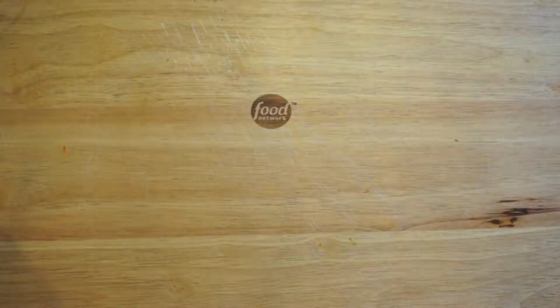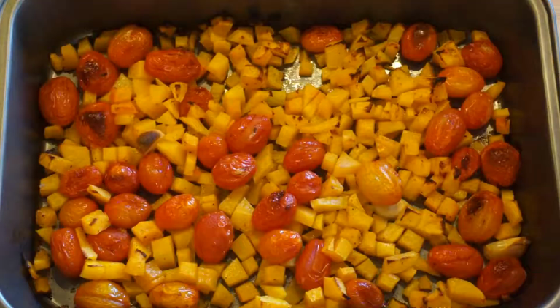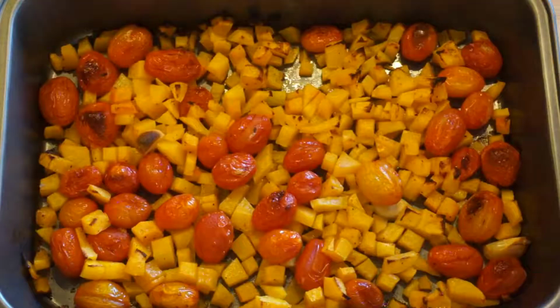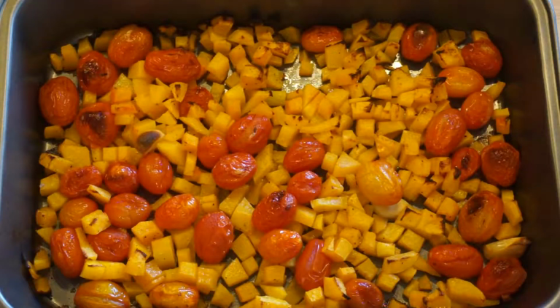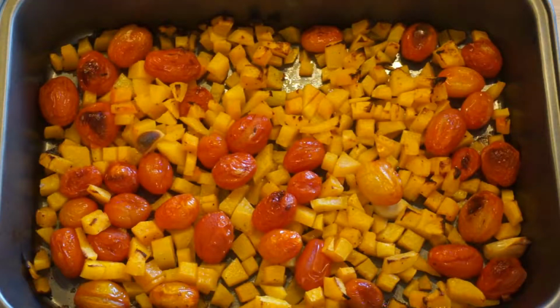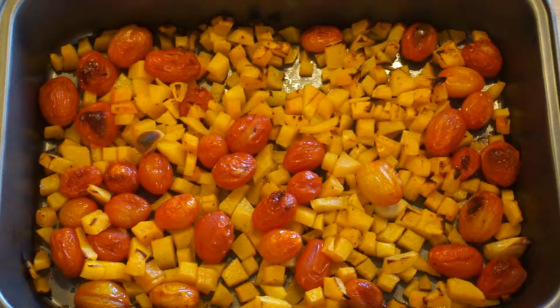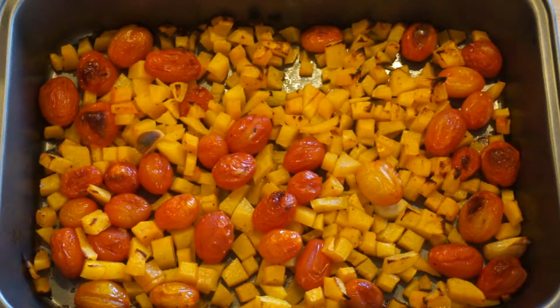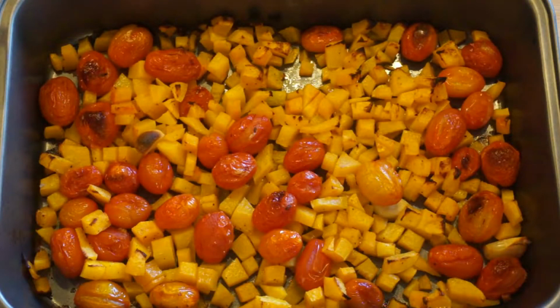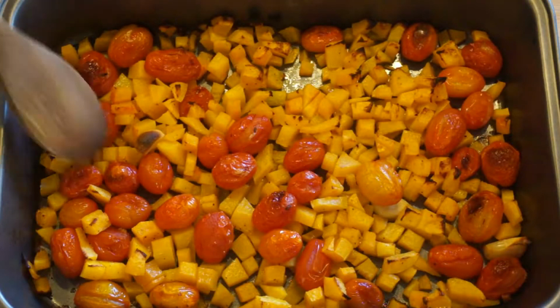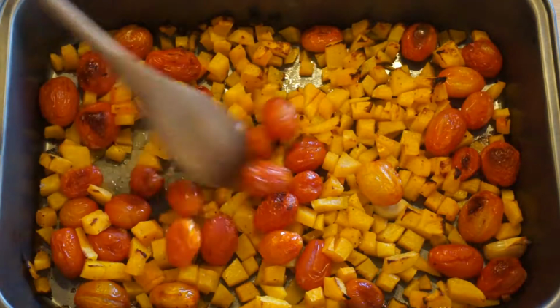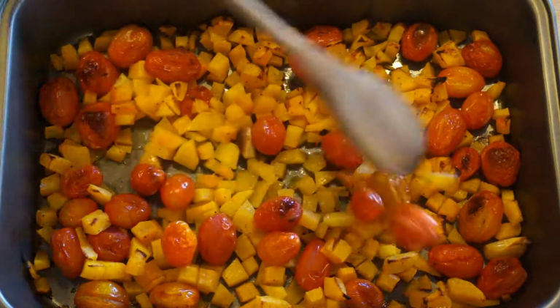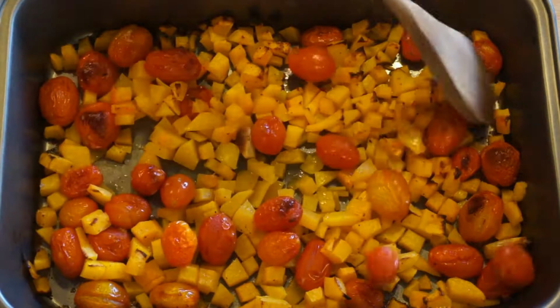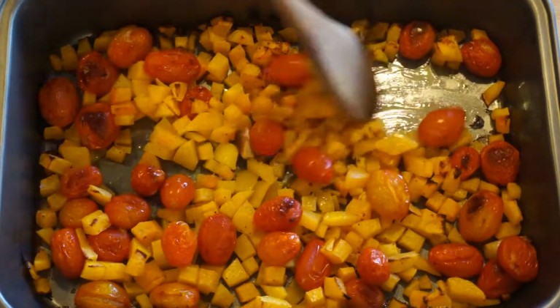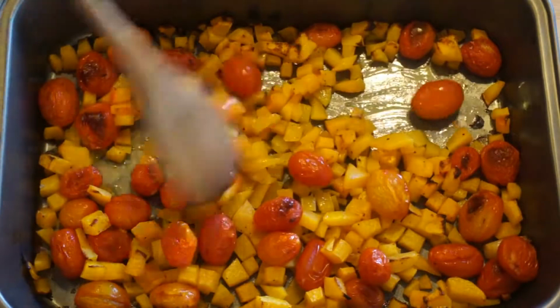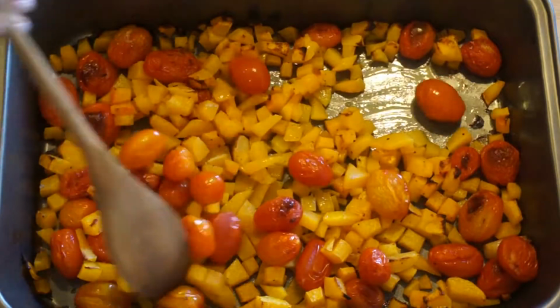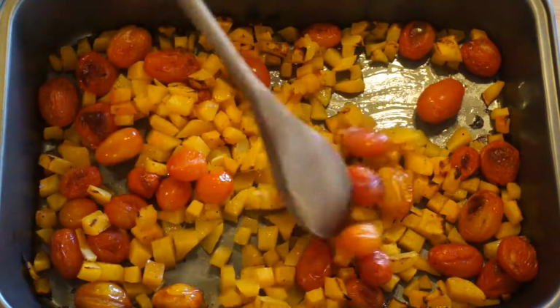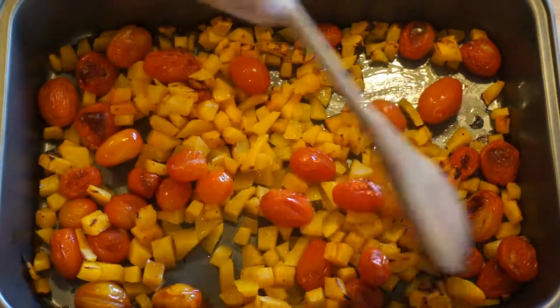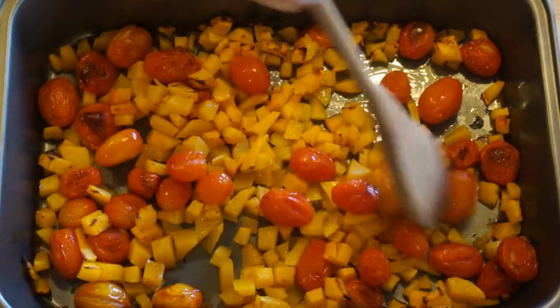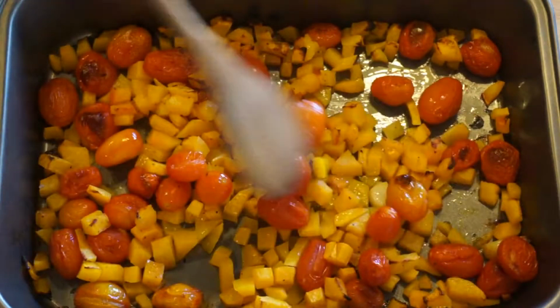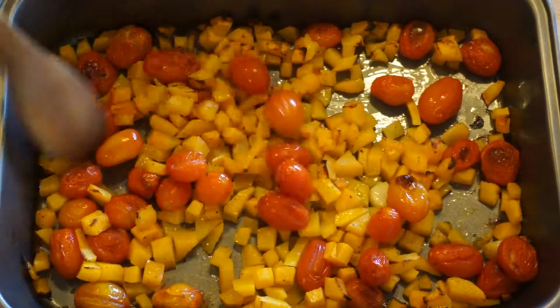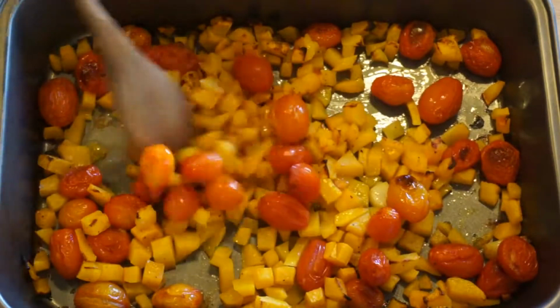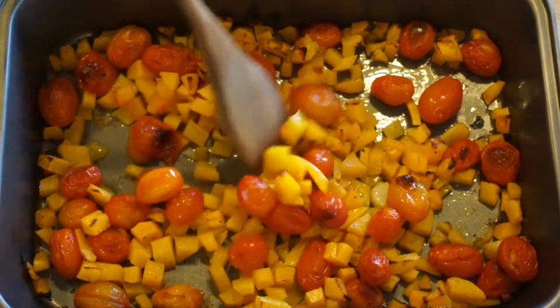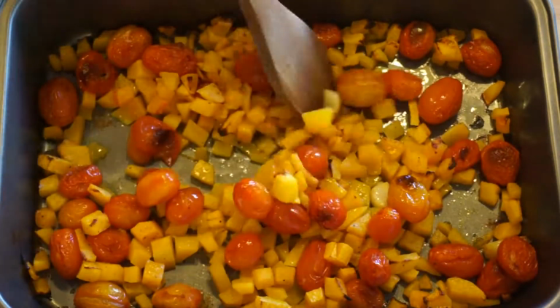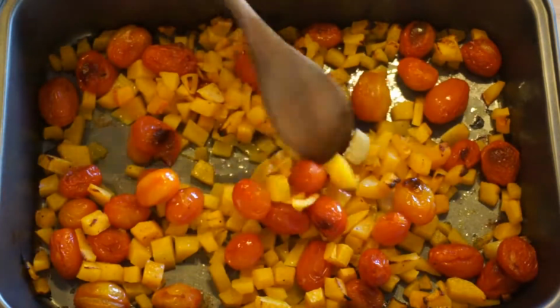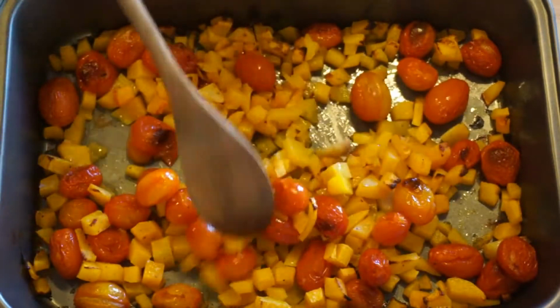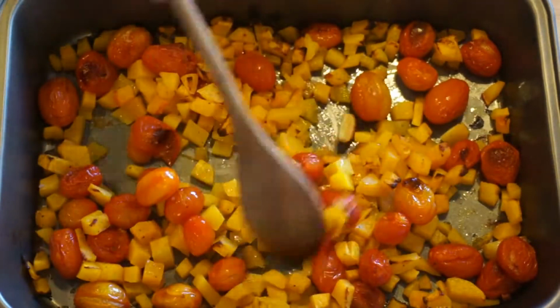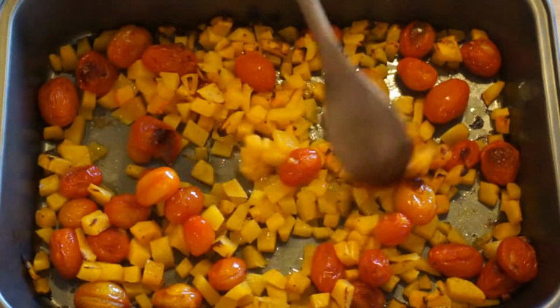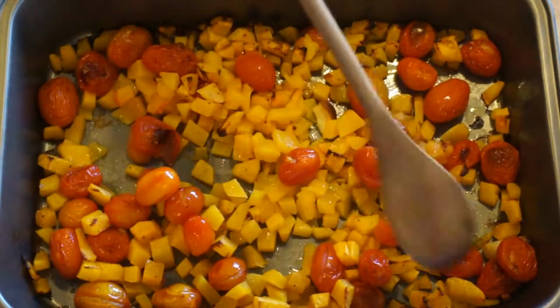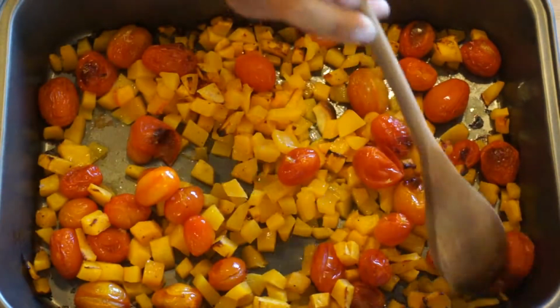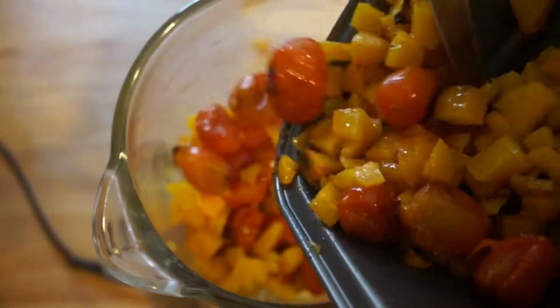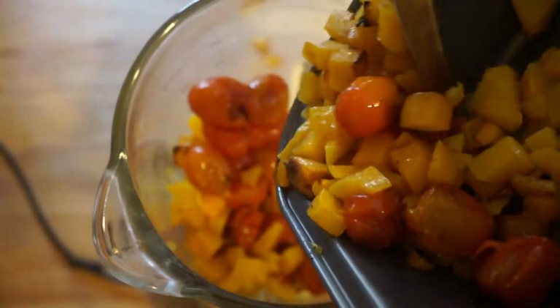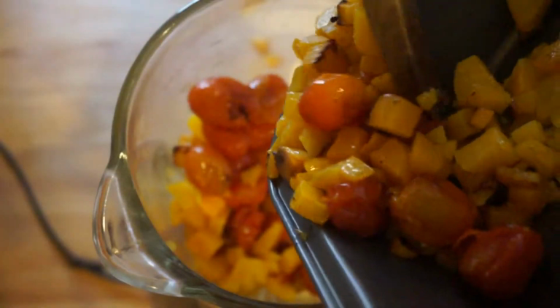Roasted it, and this is the finished product. I roasted it for 30 minutes in the oven, then gave it a stir.